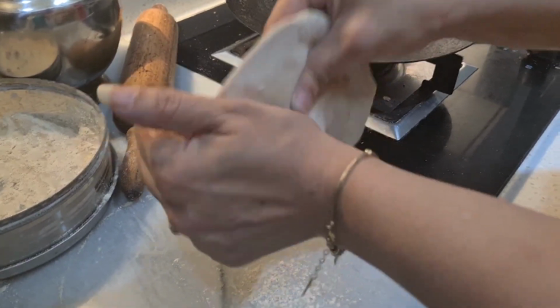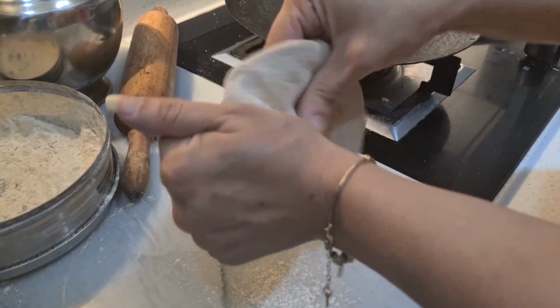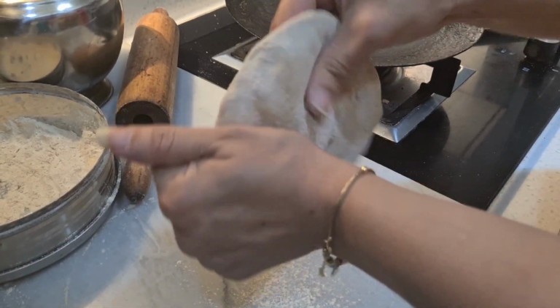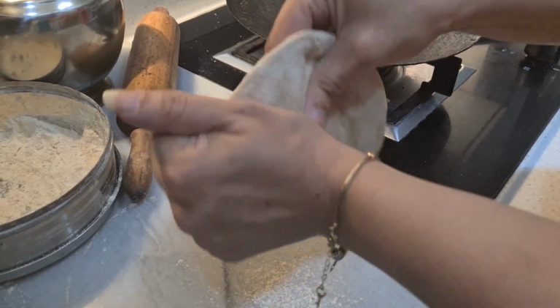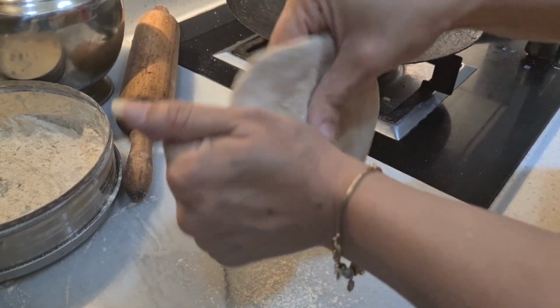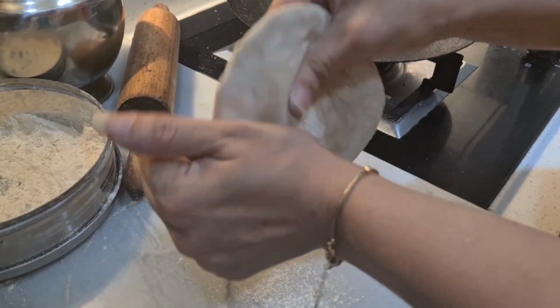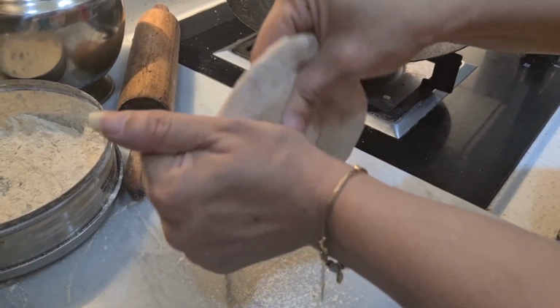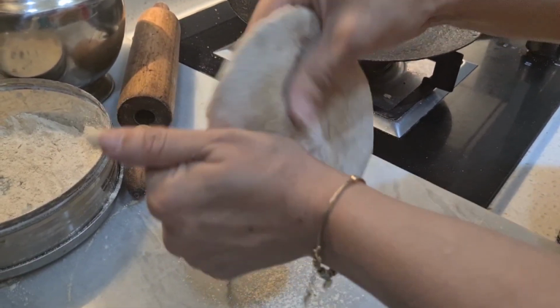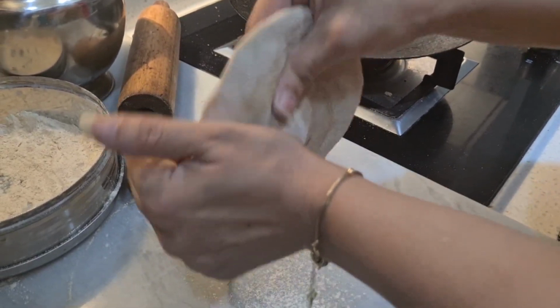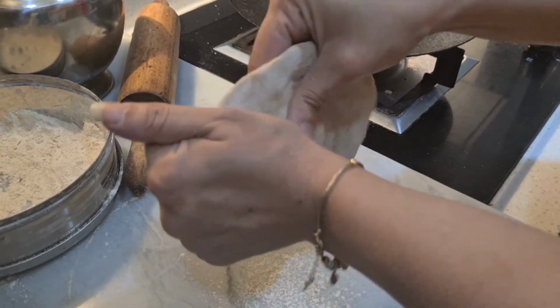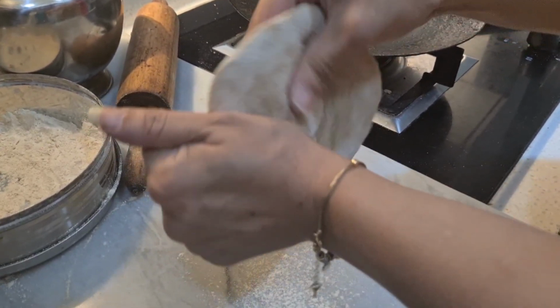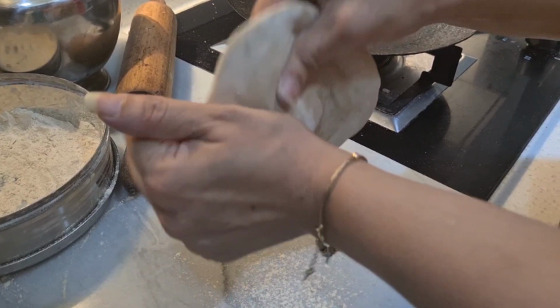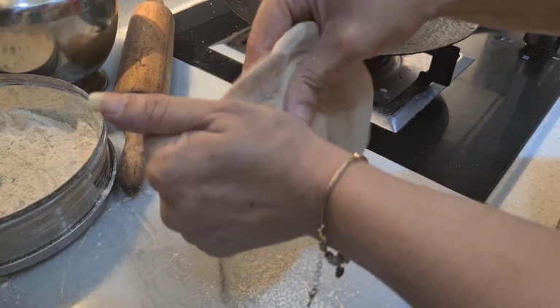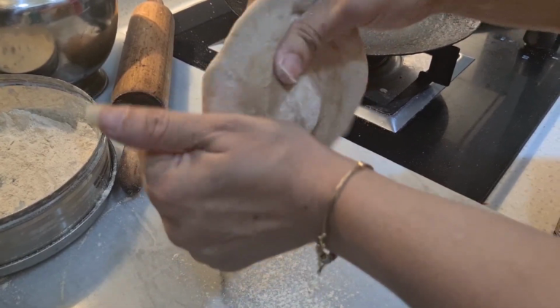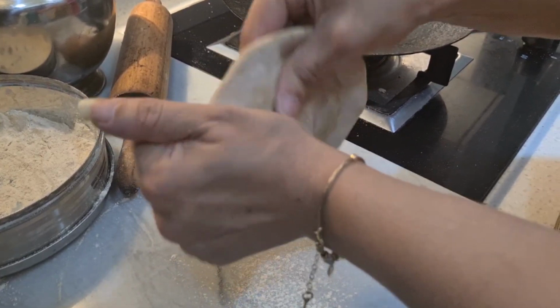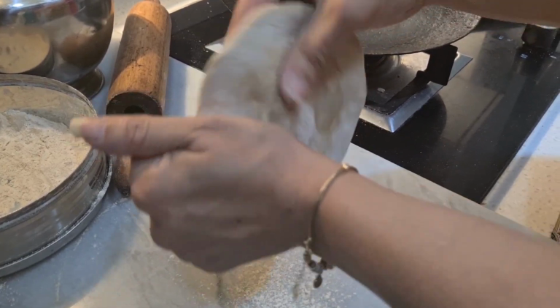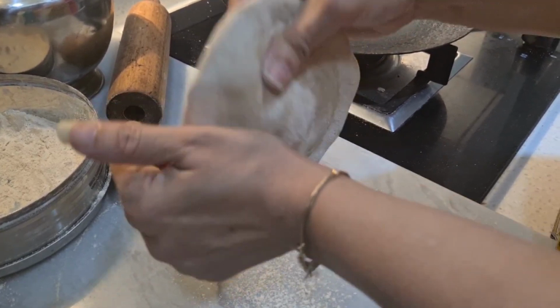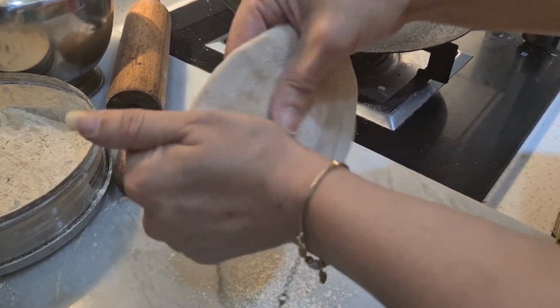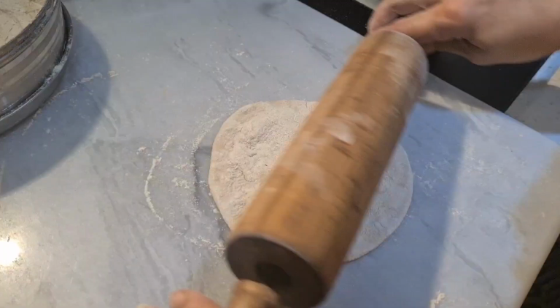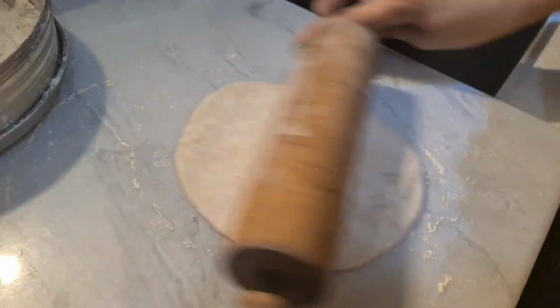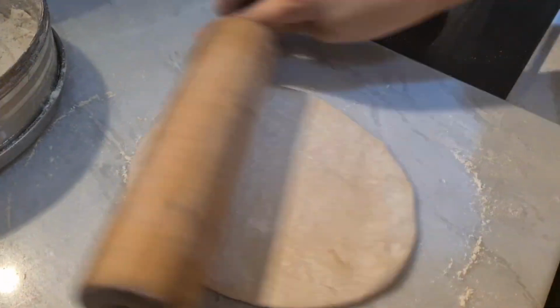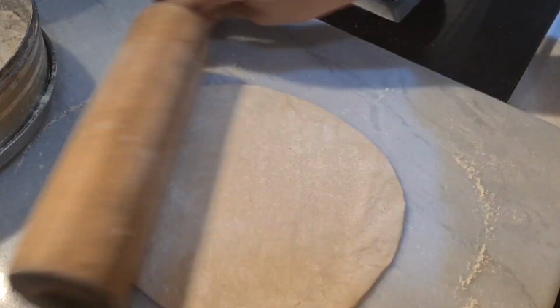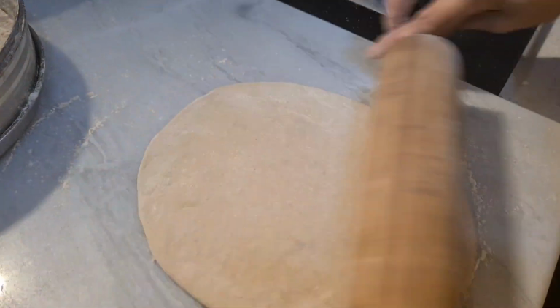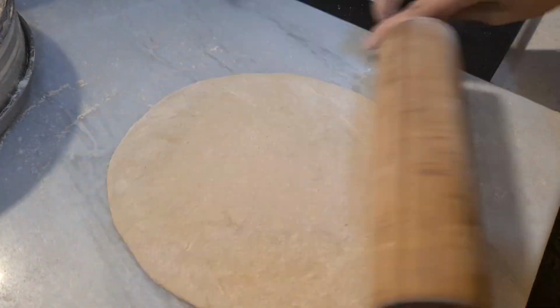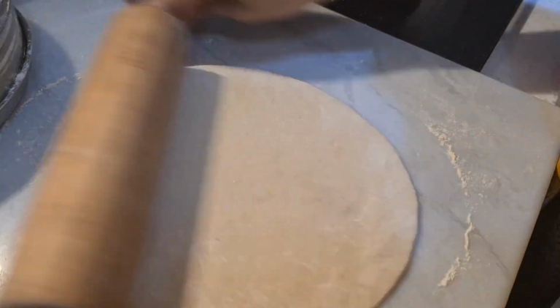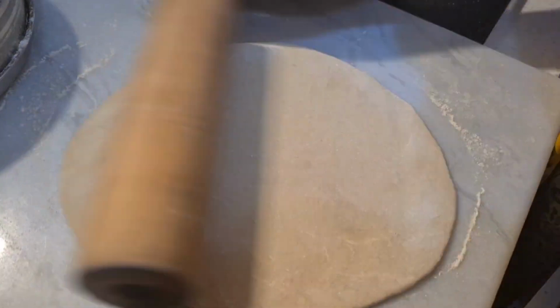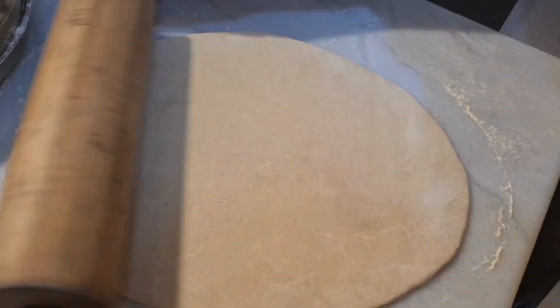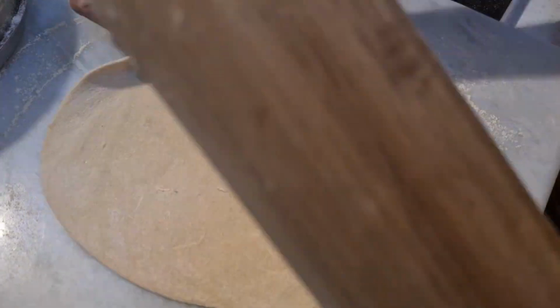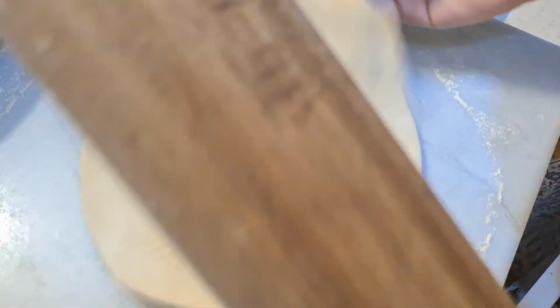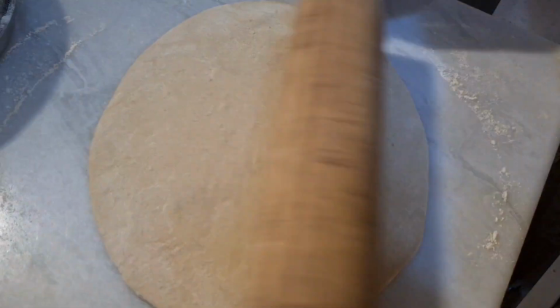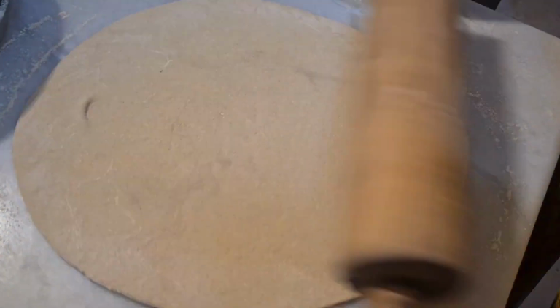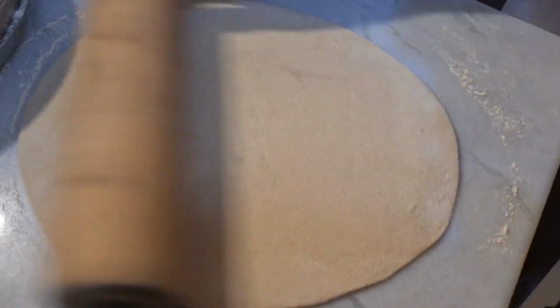Firstly, I have made a ball of dough and roll until flat. It needs to be thin.